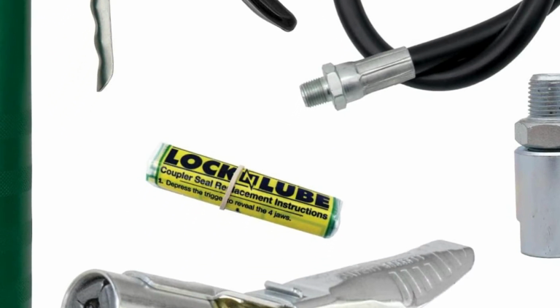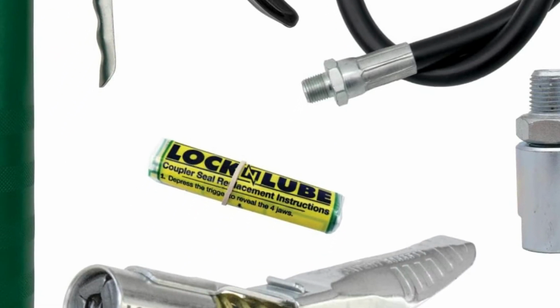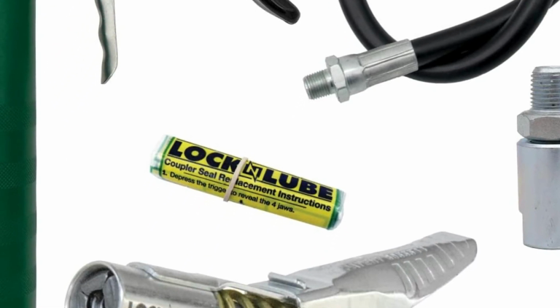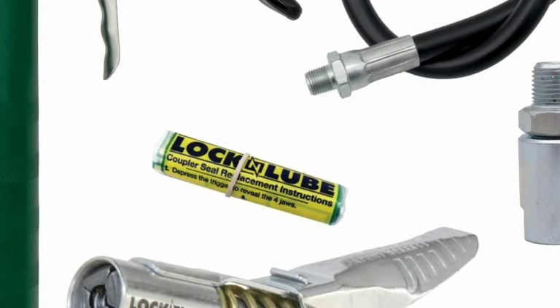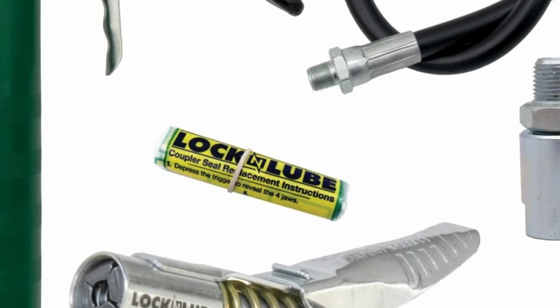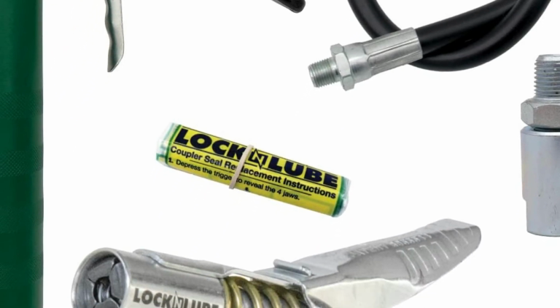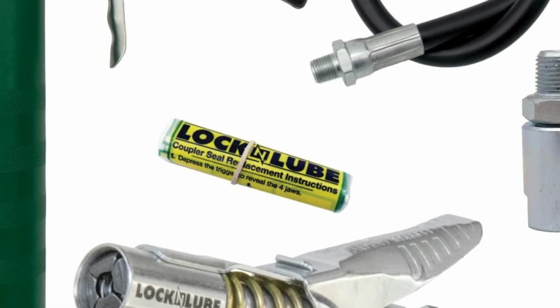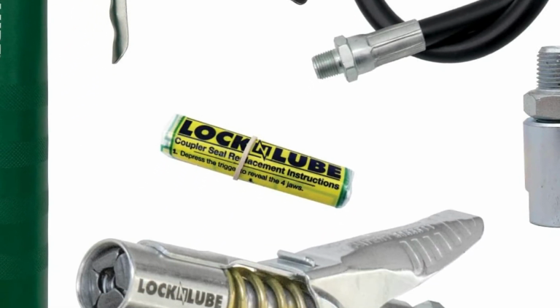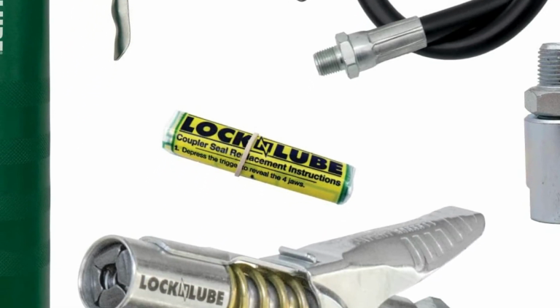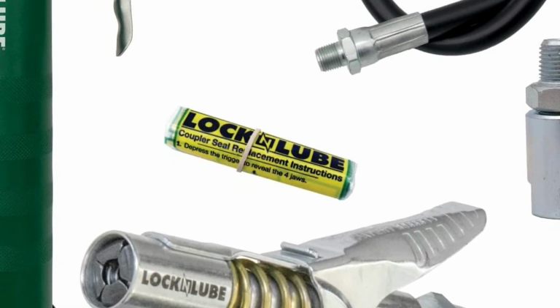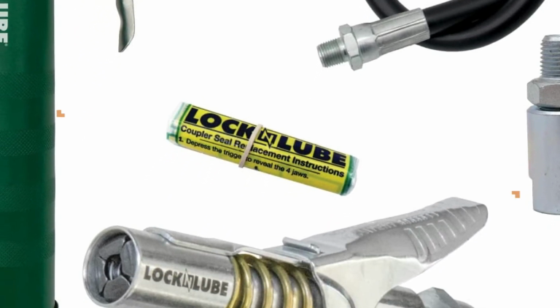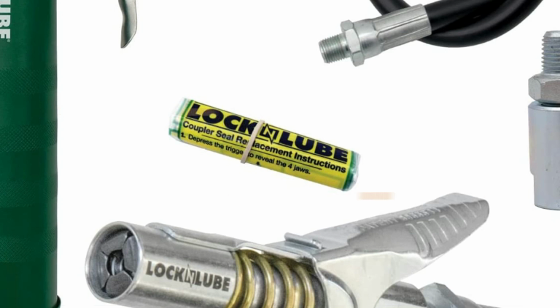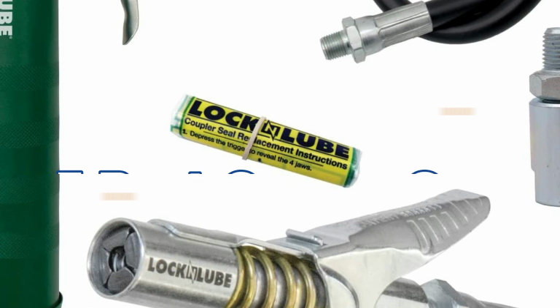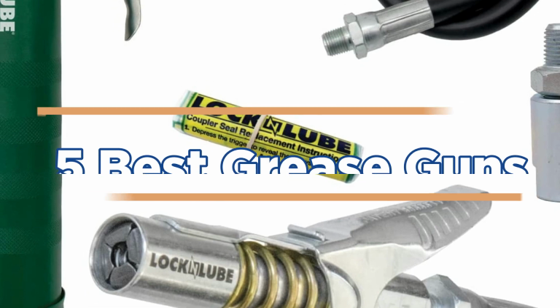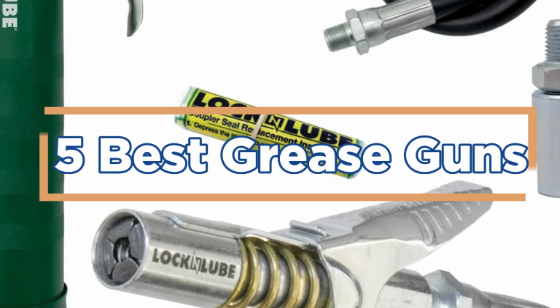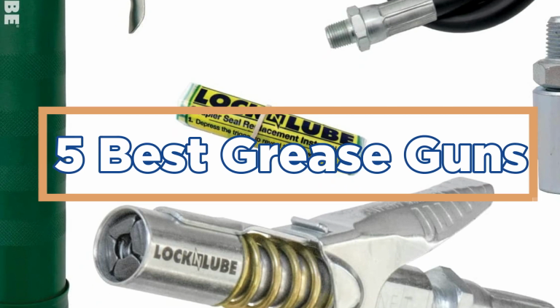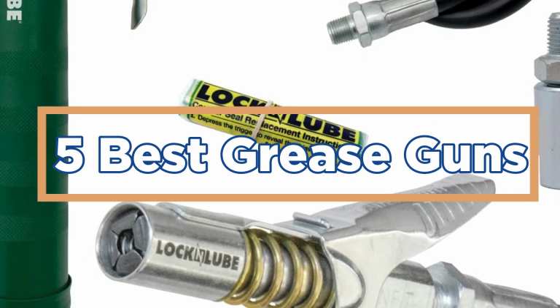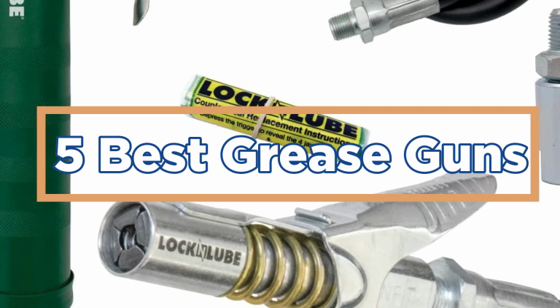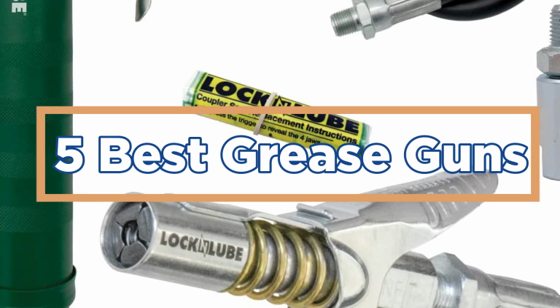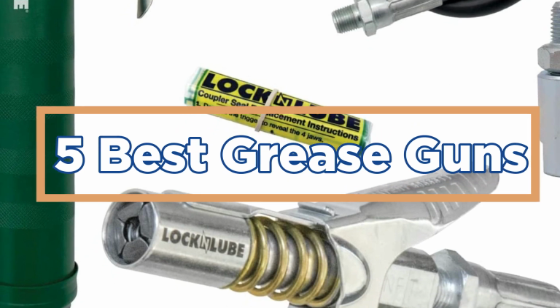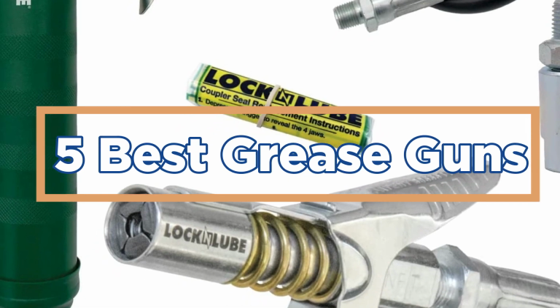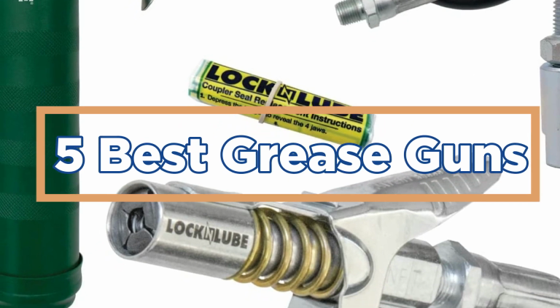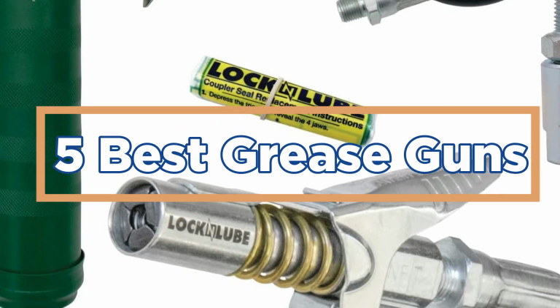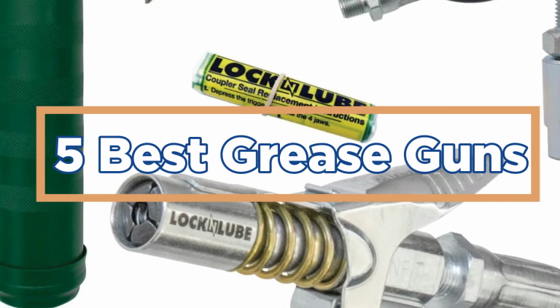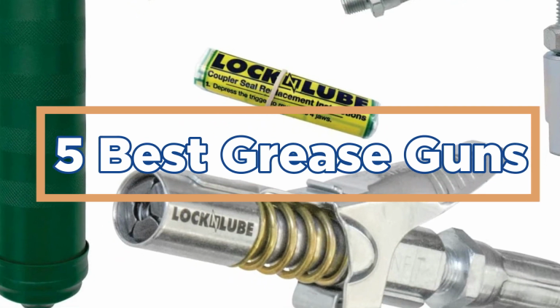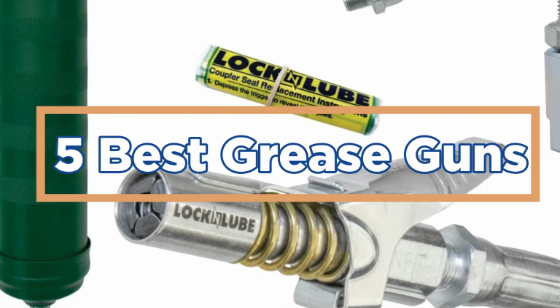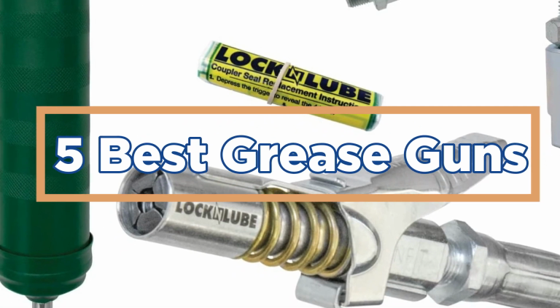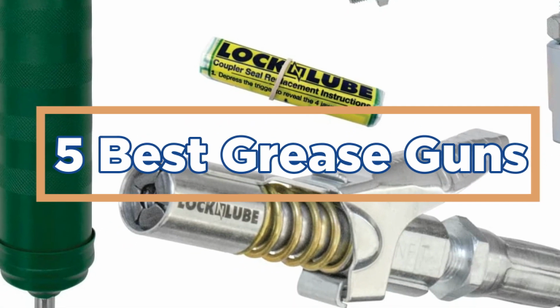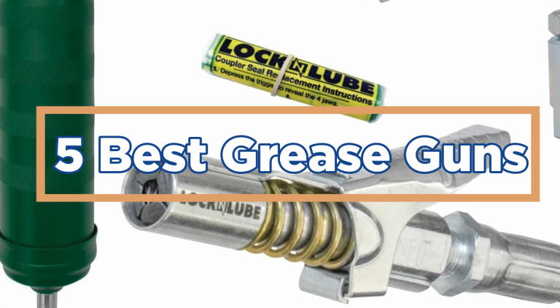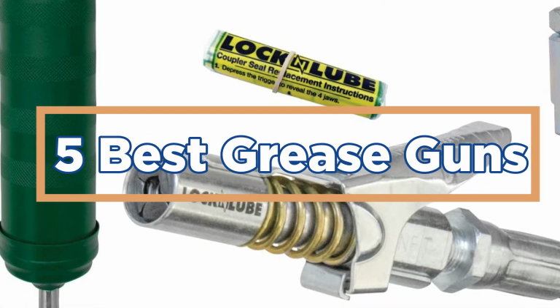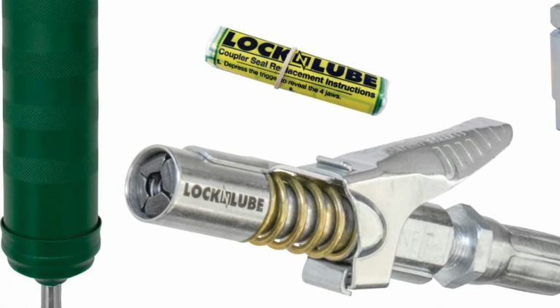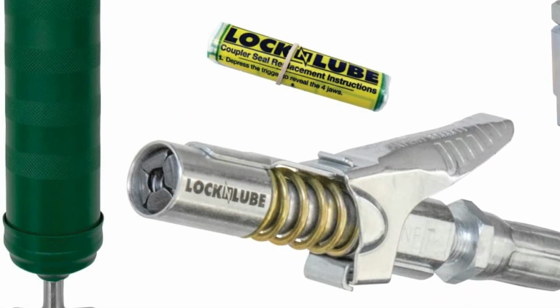In today's video, we will show you the top 5 best grease guns. So, let's get started.